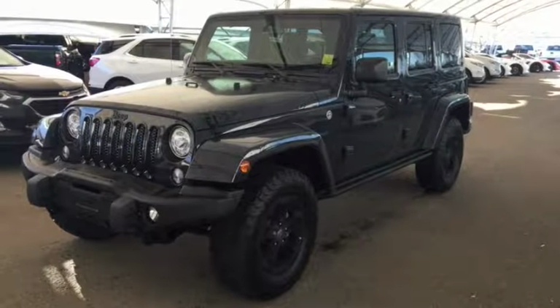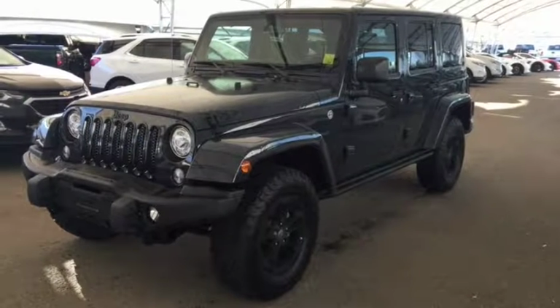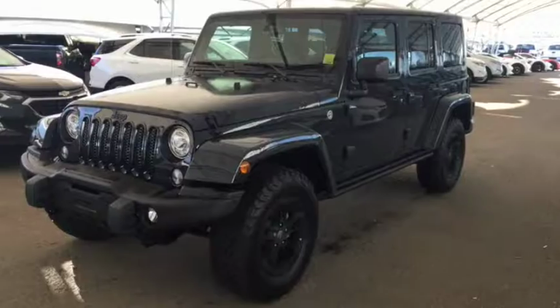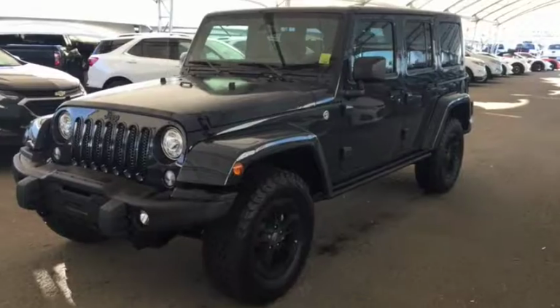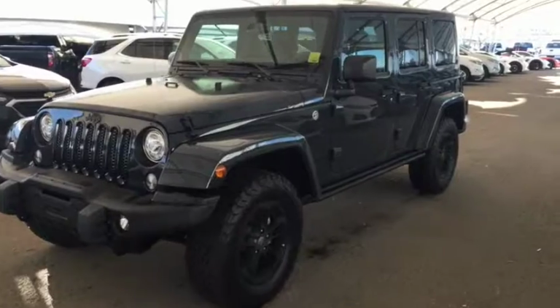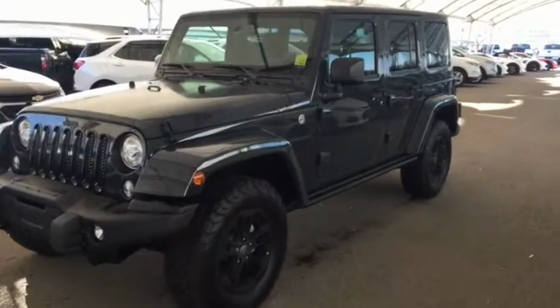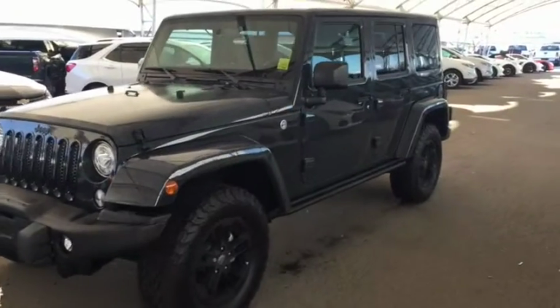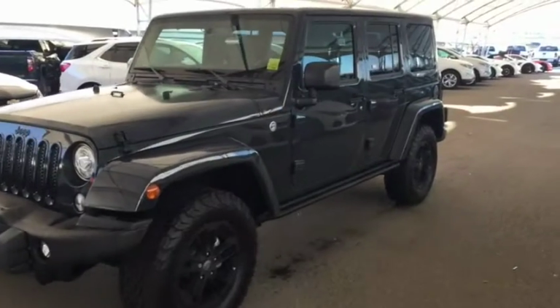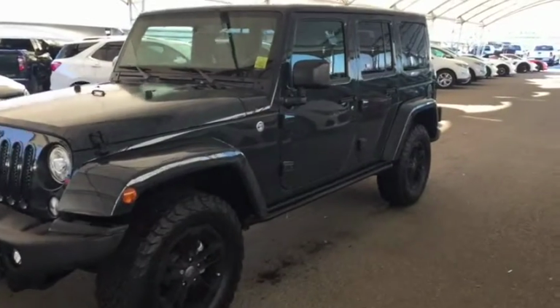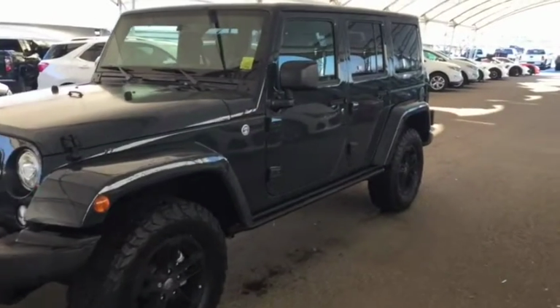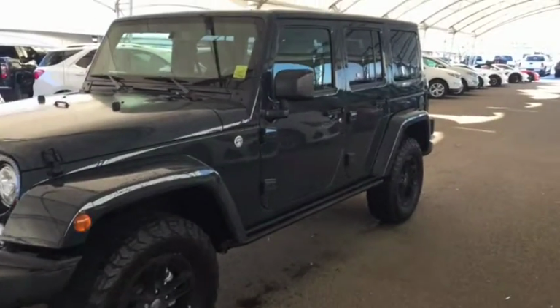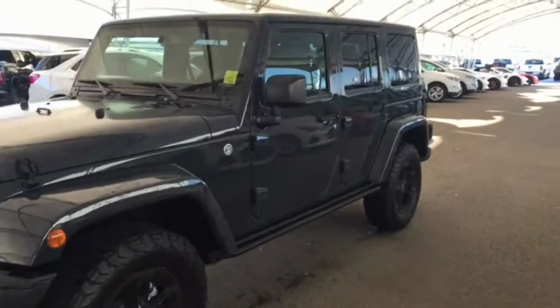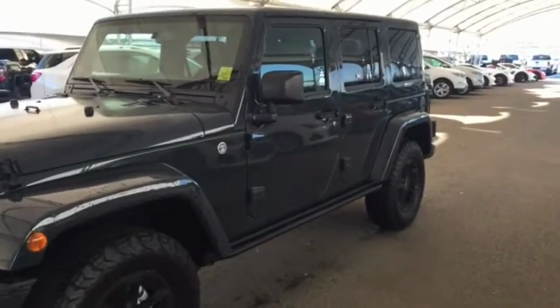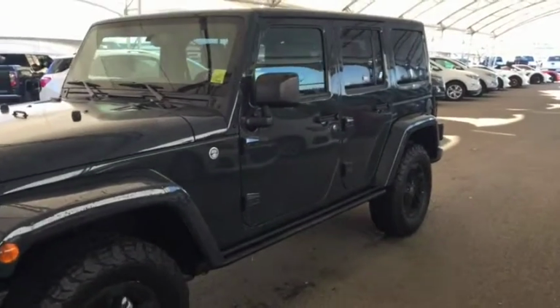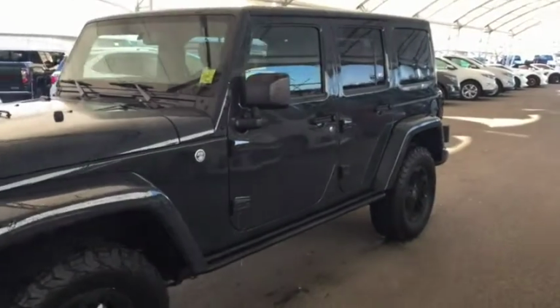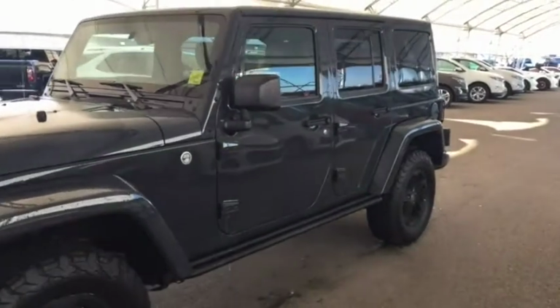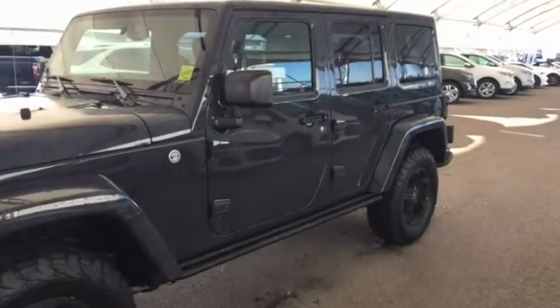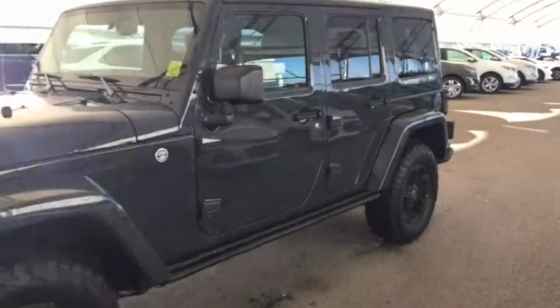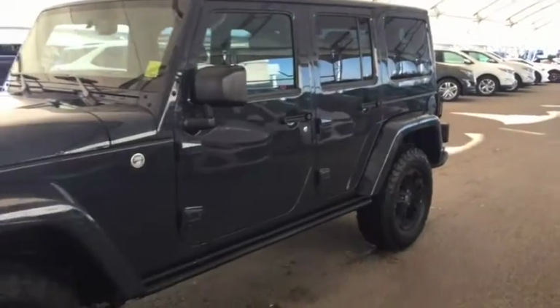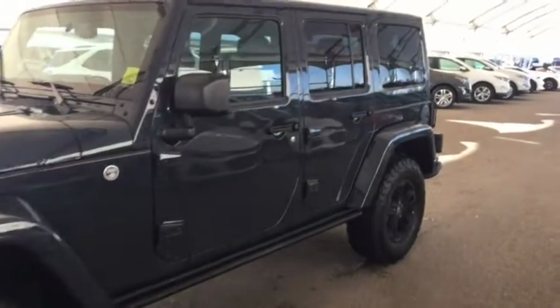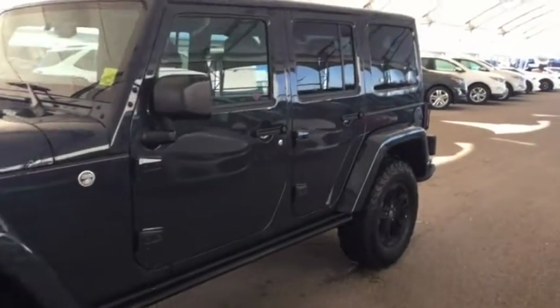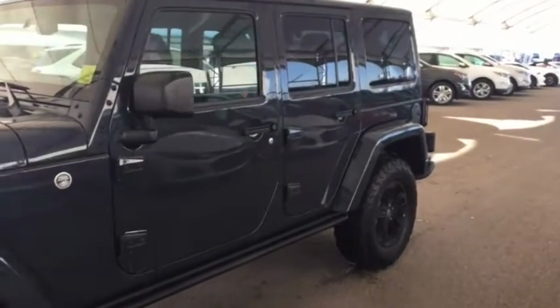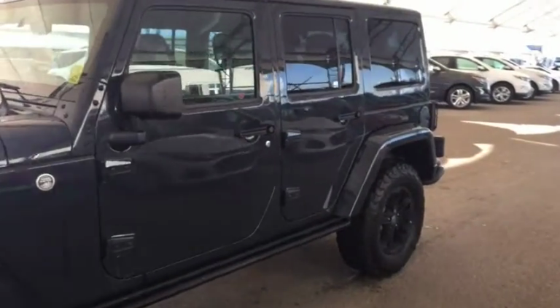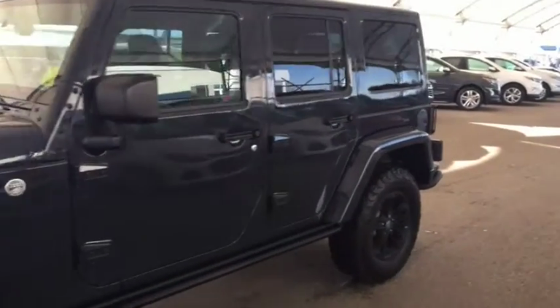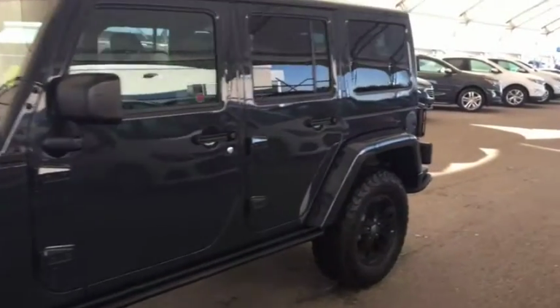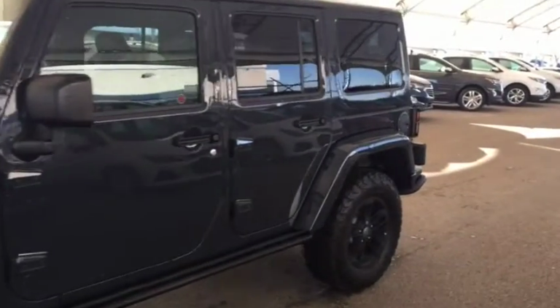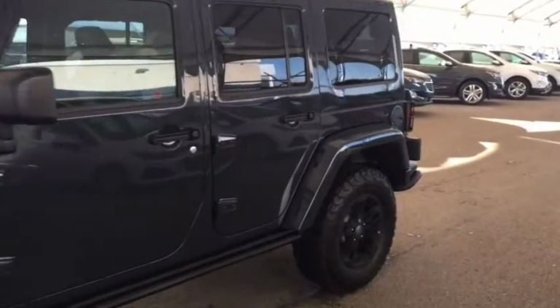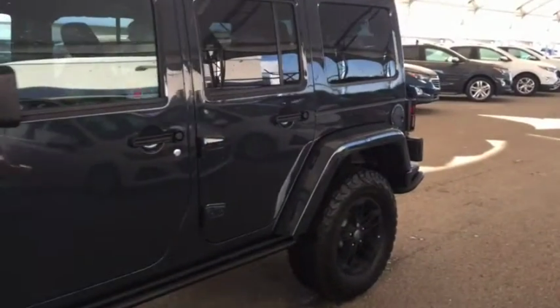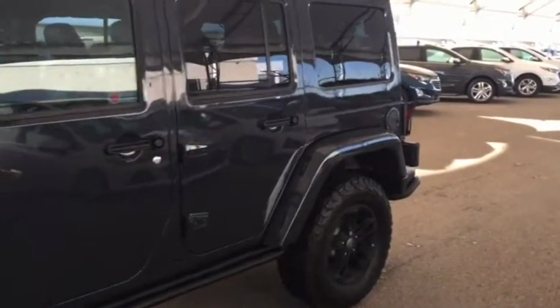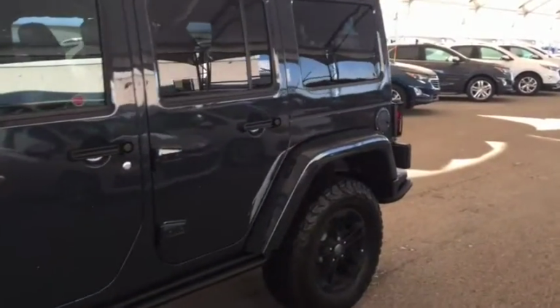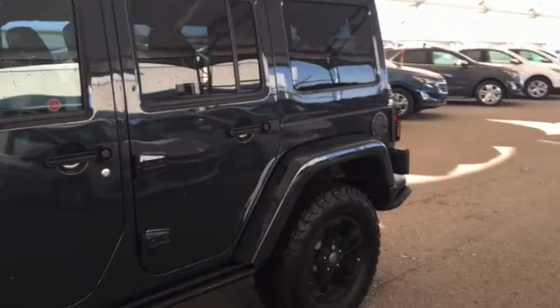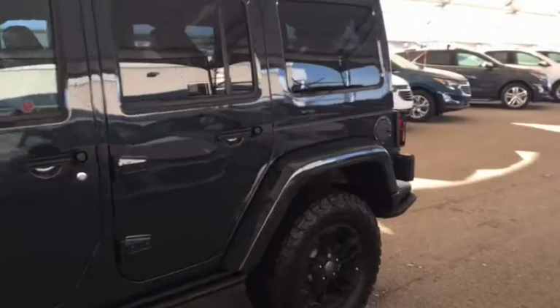Welcome to Davis Chevrolet. This is a pre-owned 2017 Jeep Wrangler in the color gray.